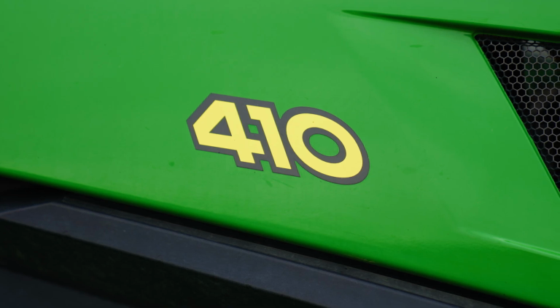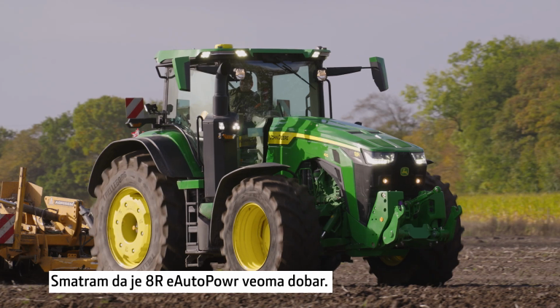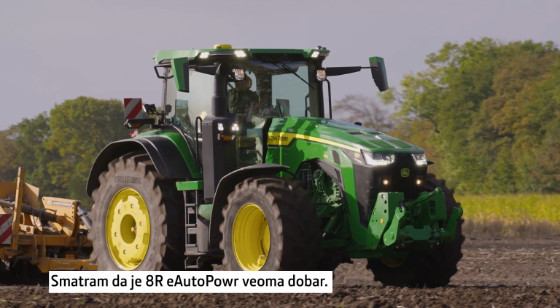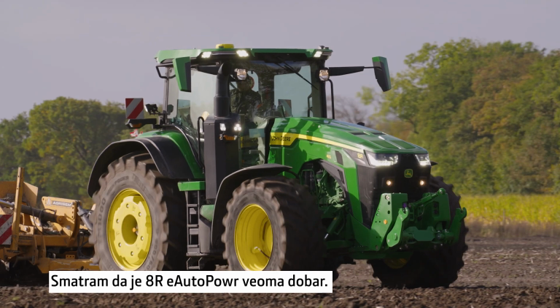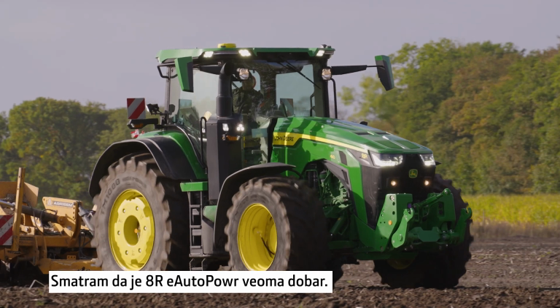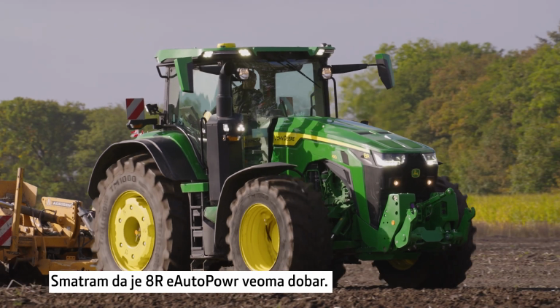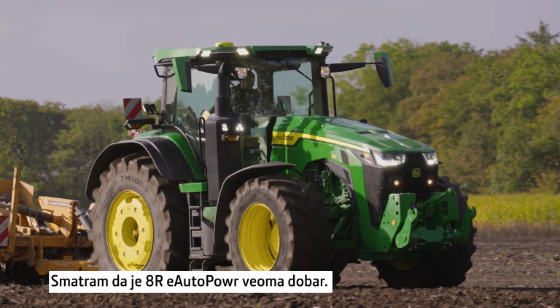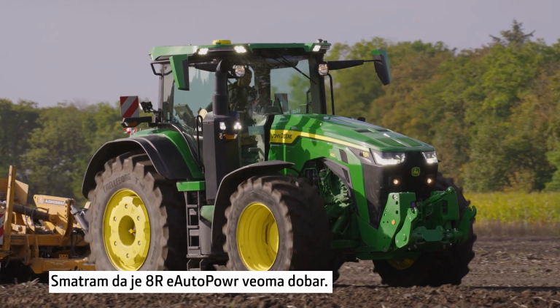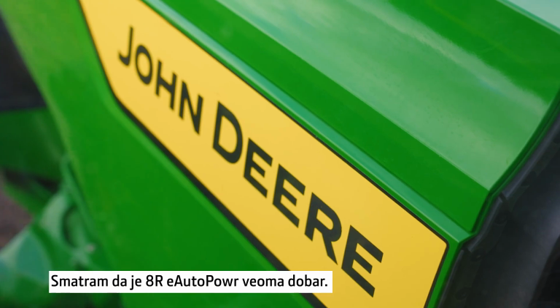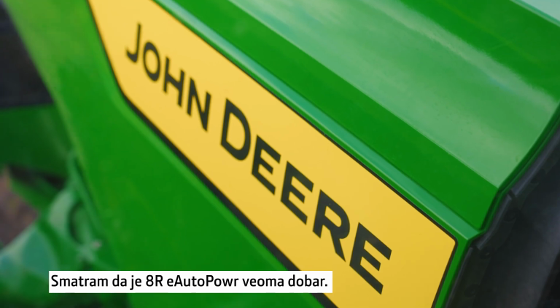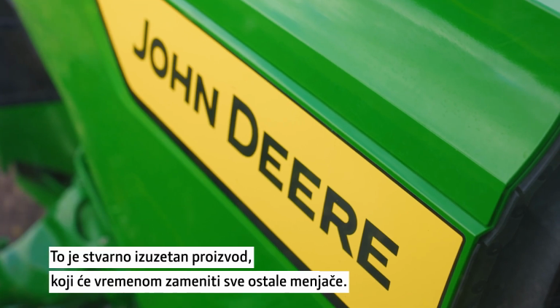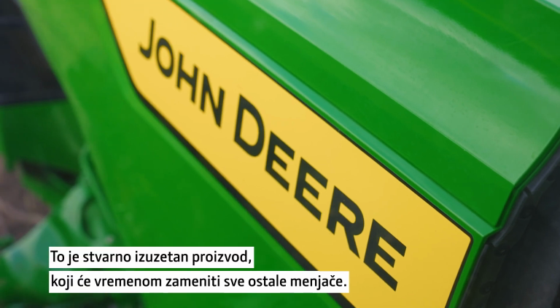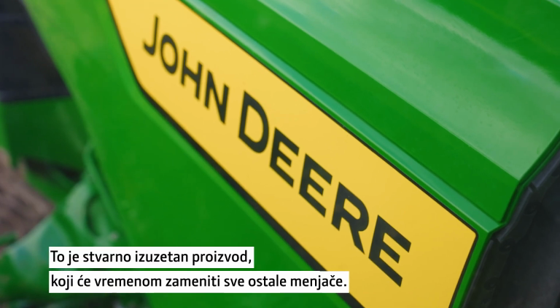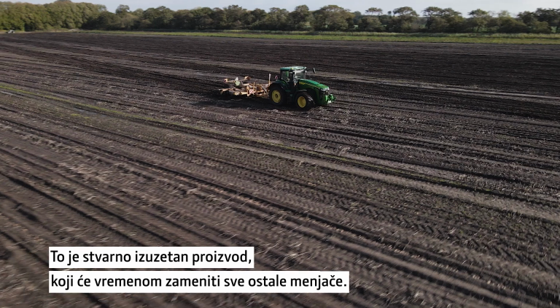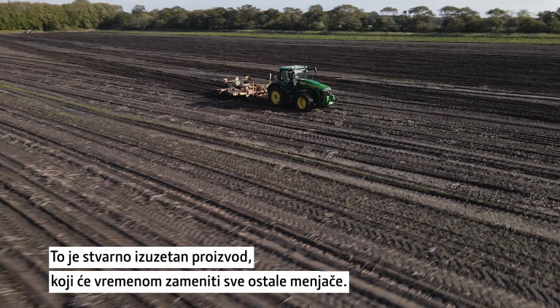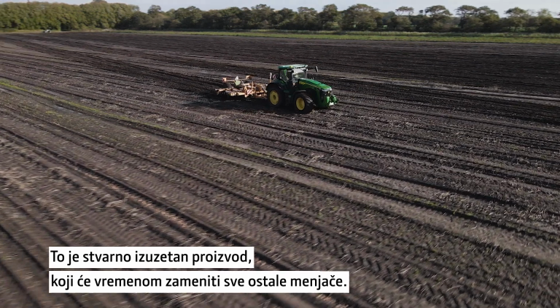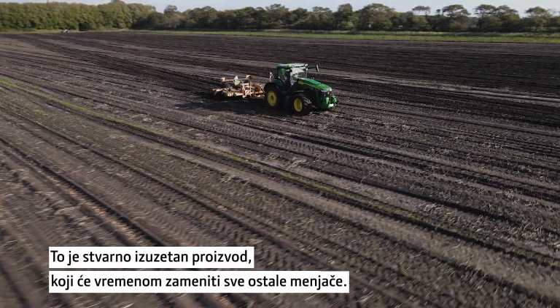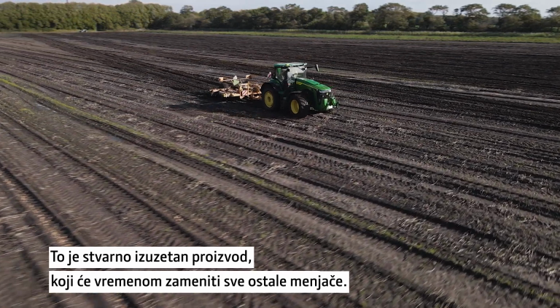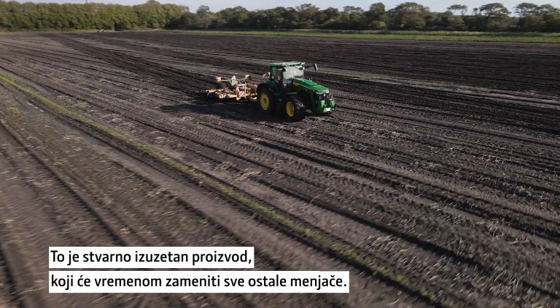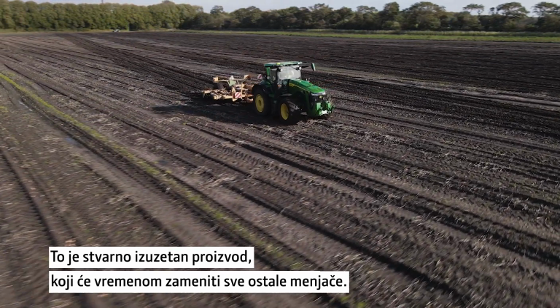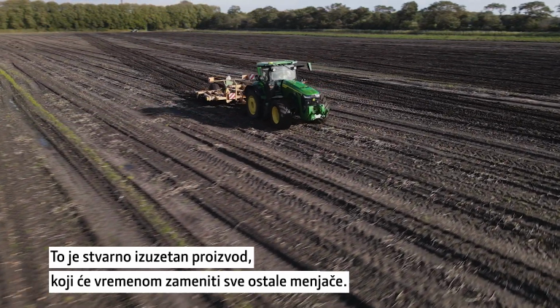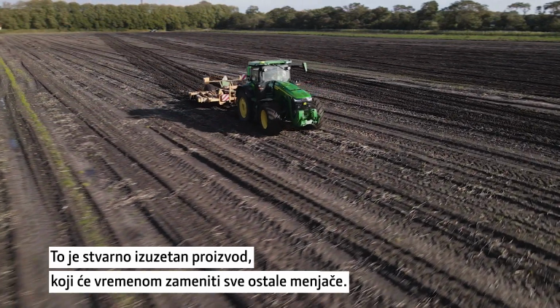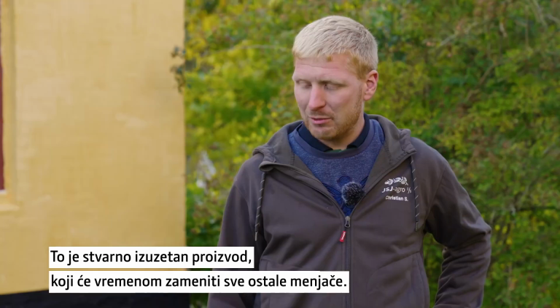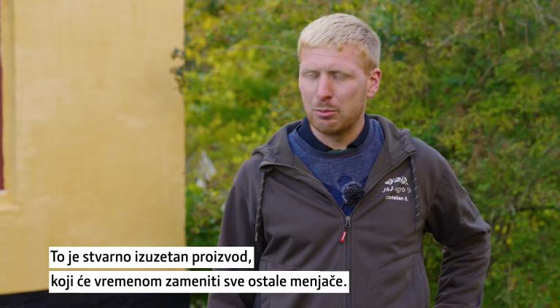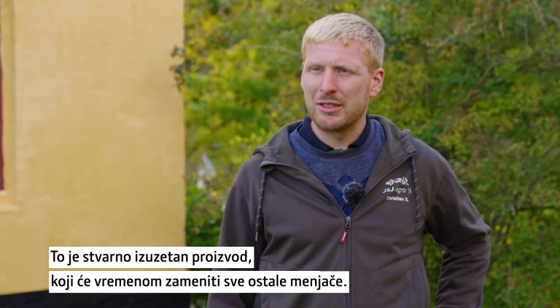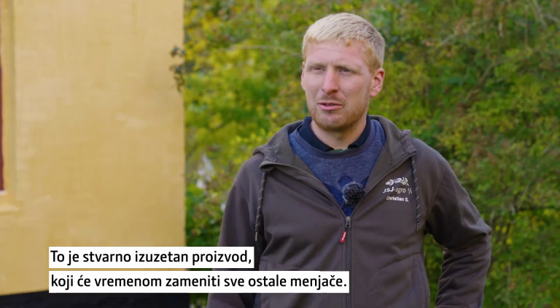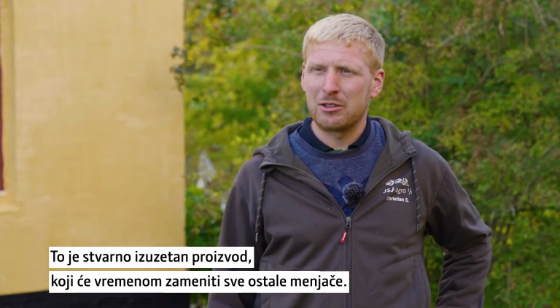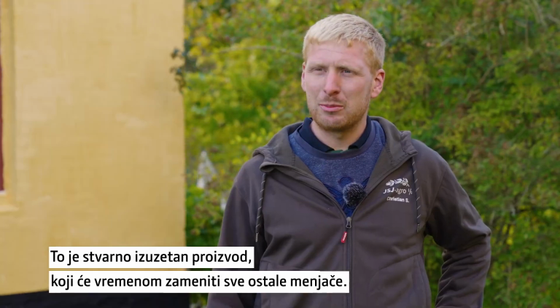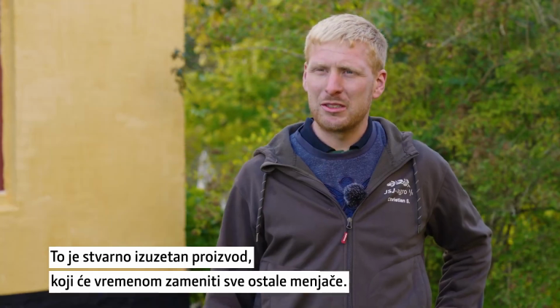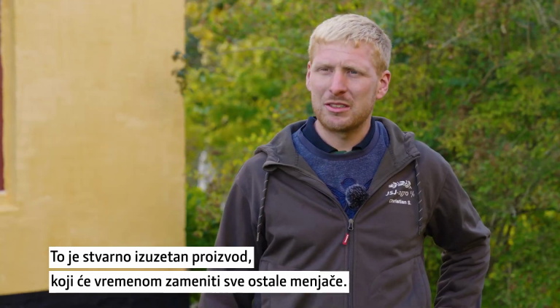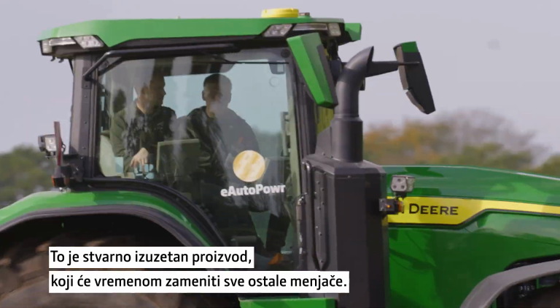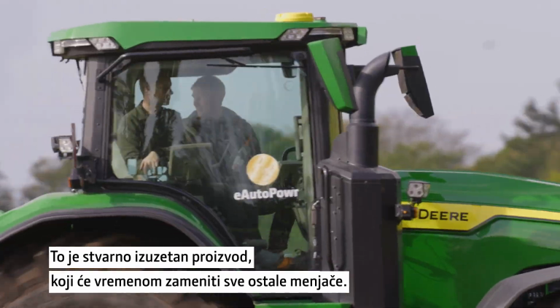I think the weight of E-Auto Power is very good. It's actually a quite good product and over time it will replace all the other transmissions in the series.